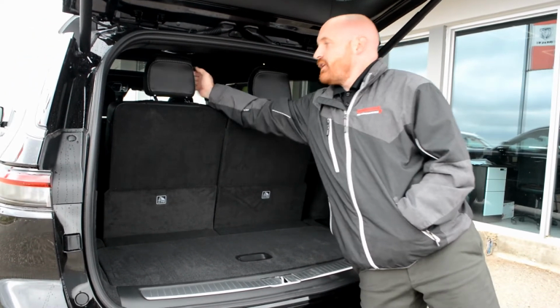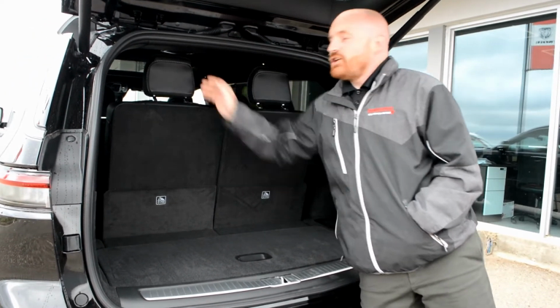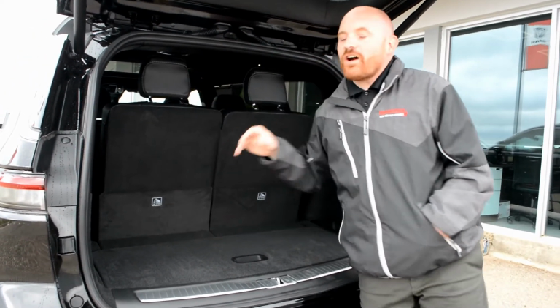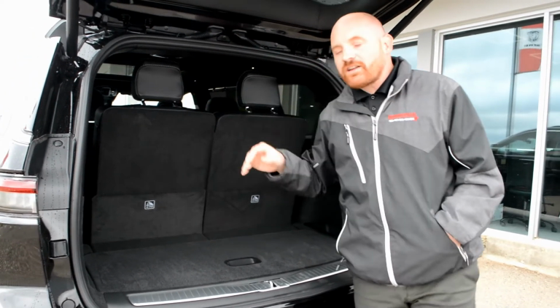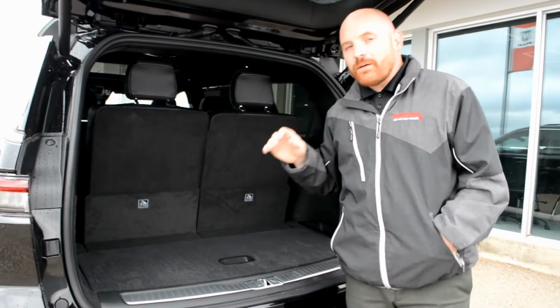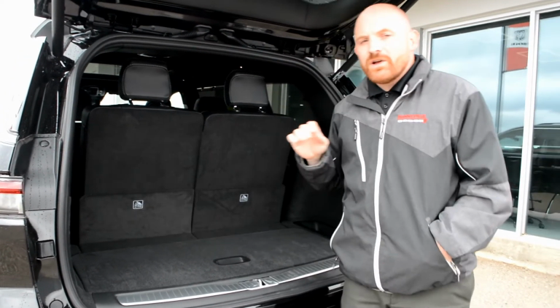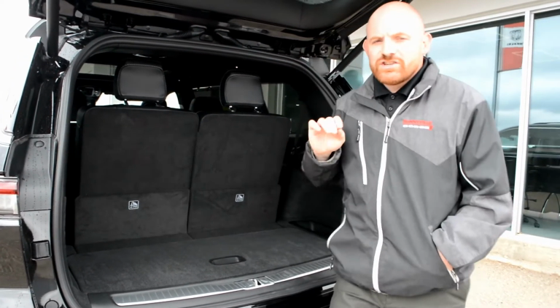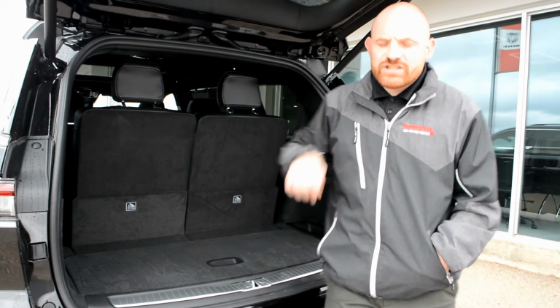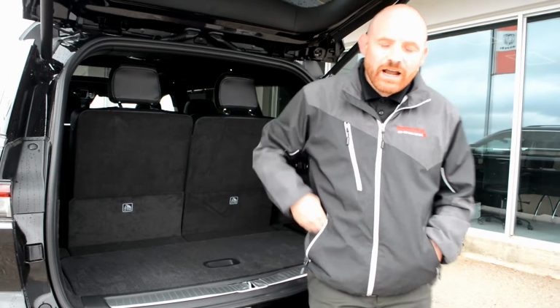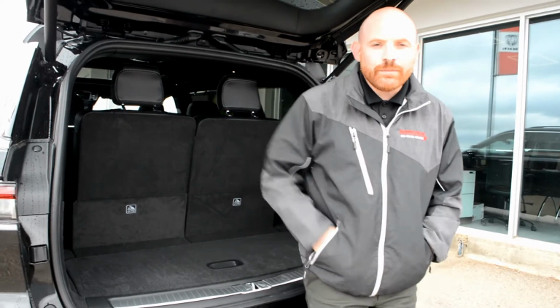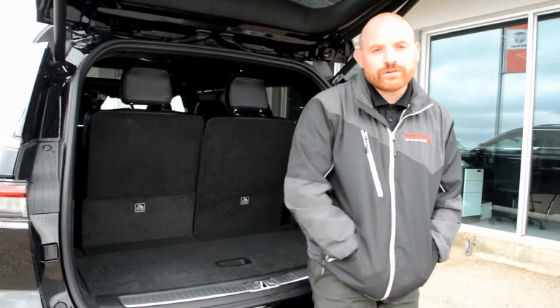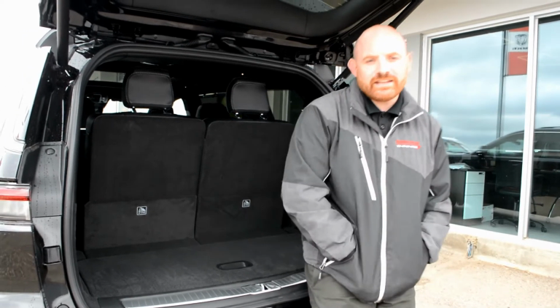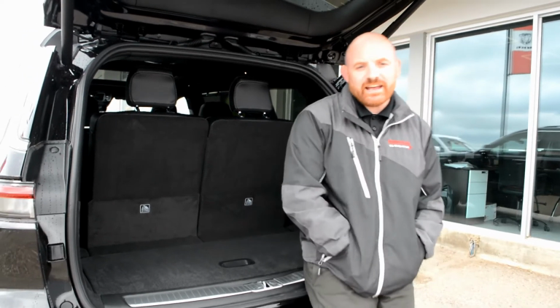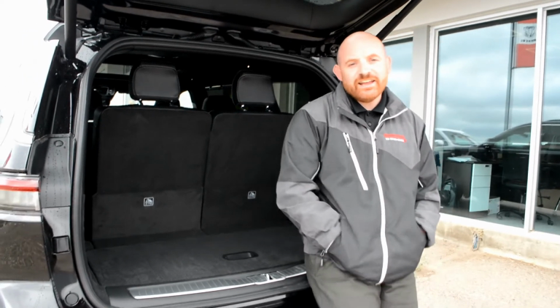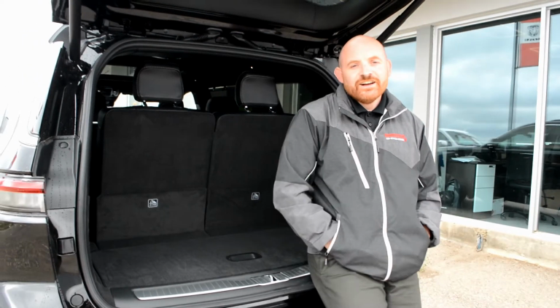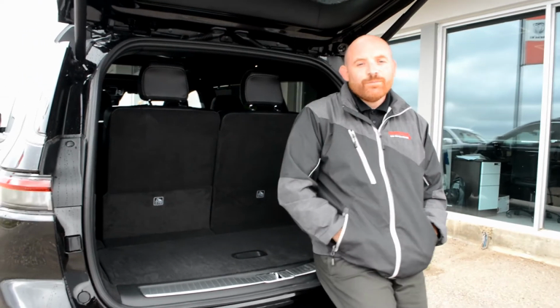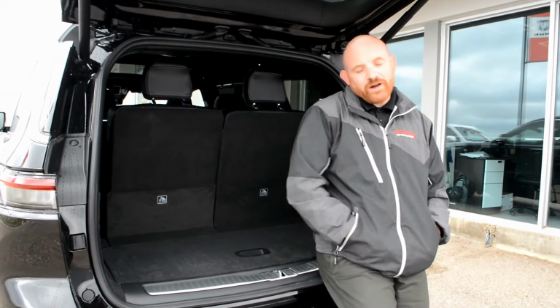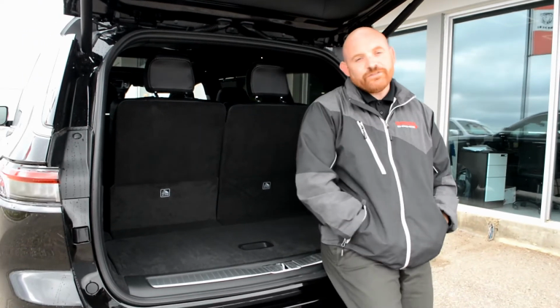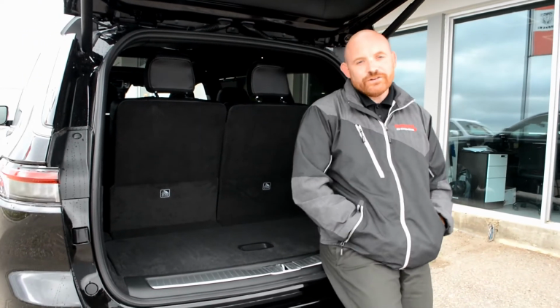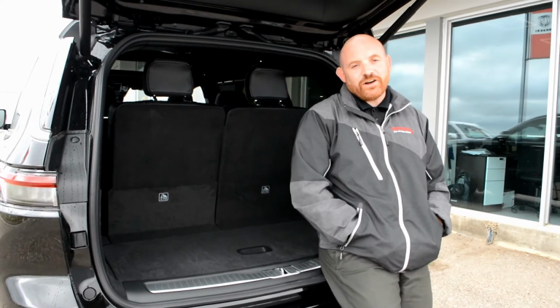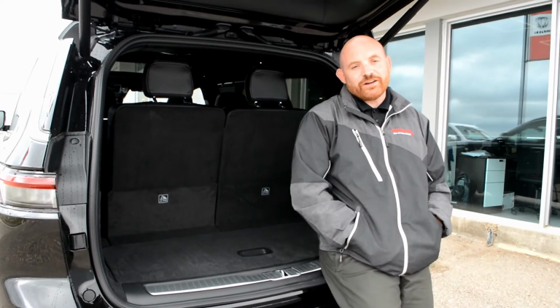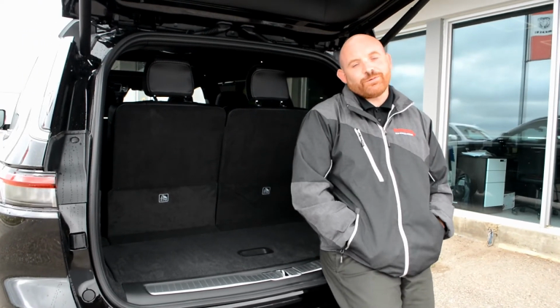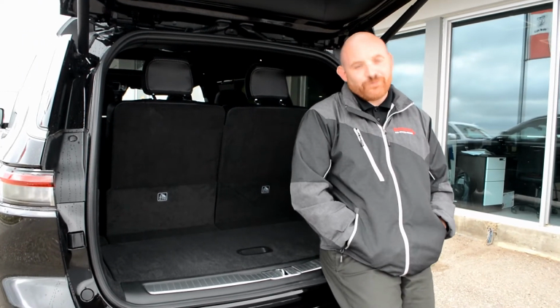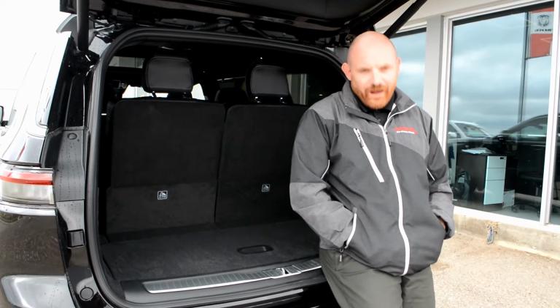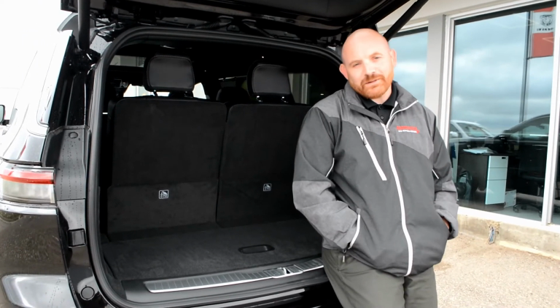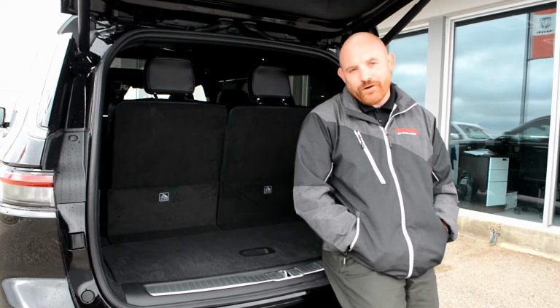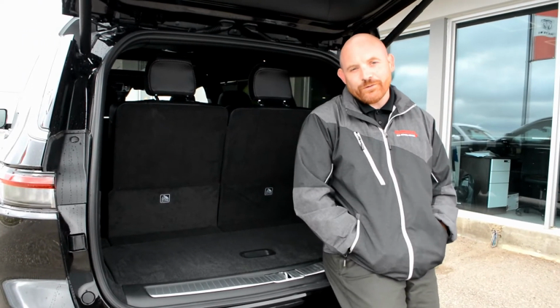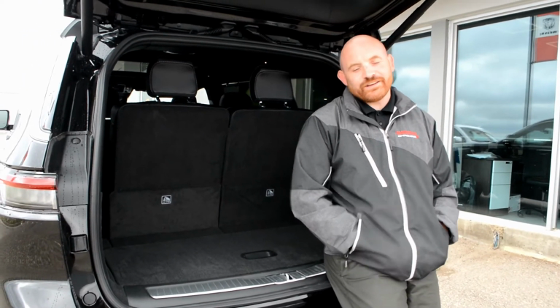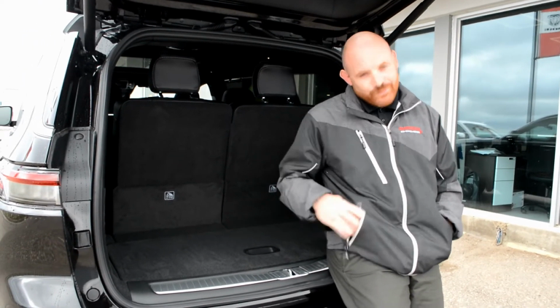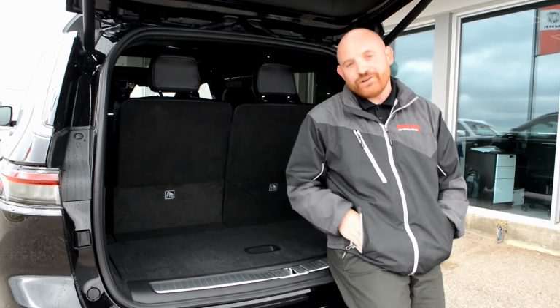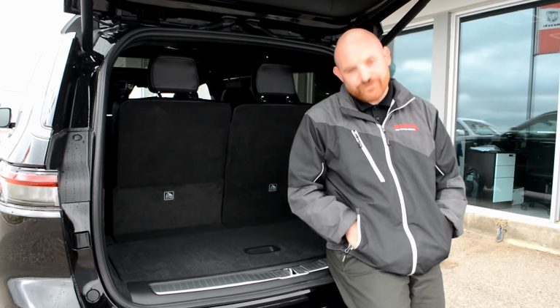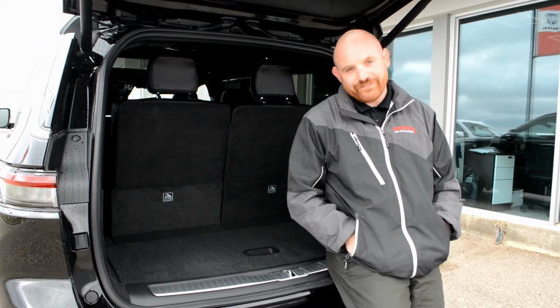You gotta come check them out today — Bonneville Dodge, where we're family owned and community driven.